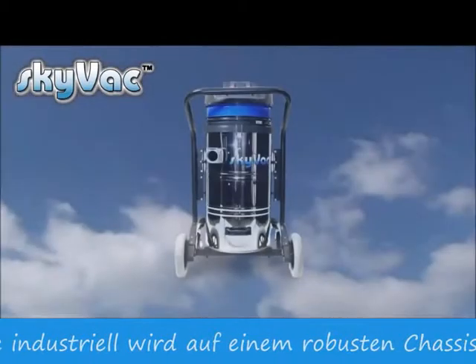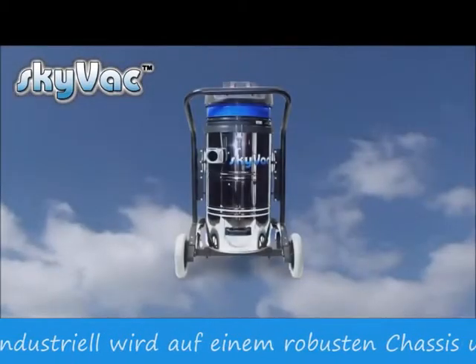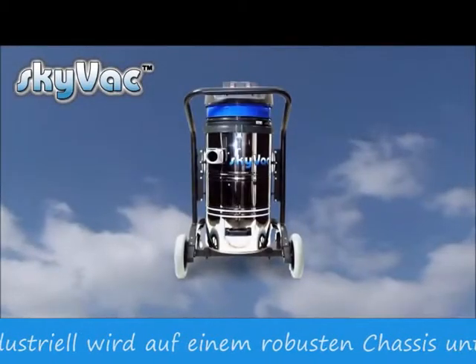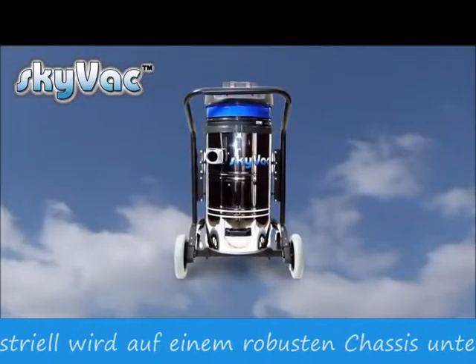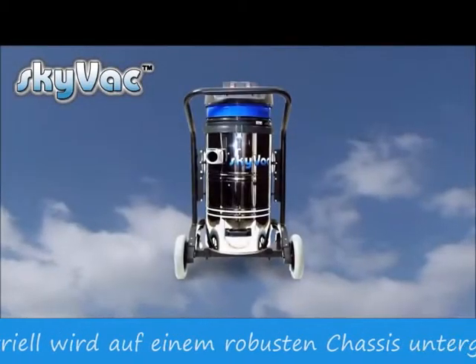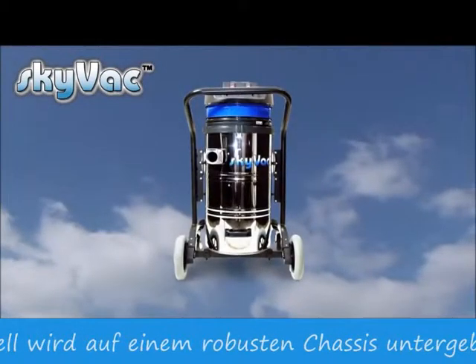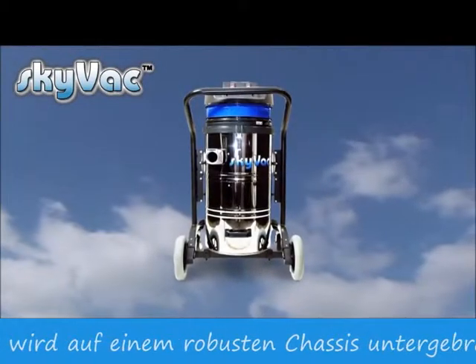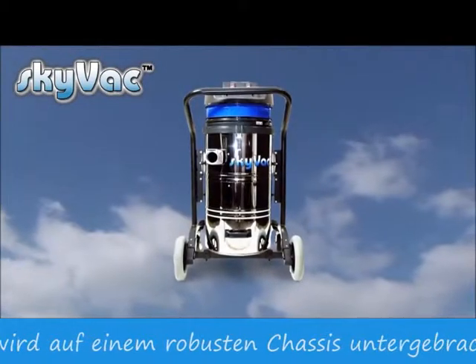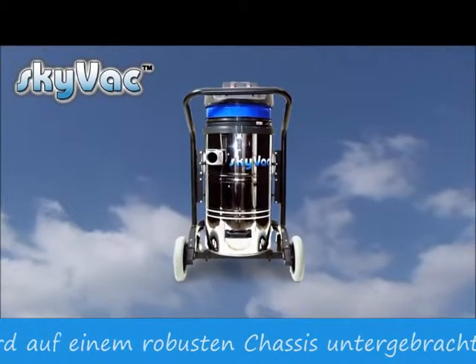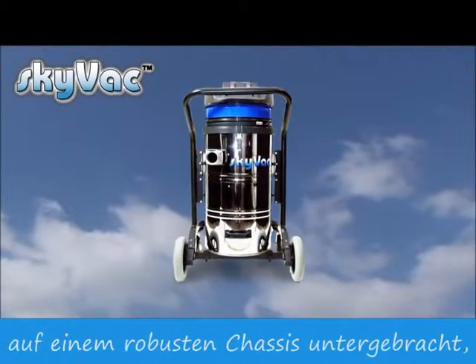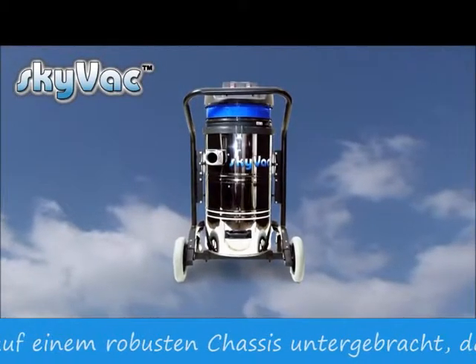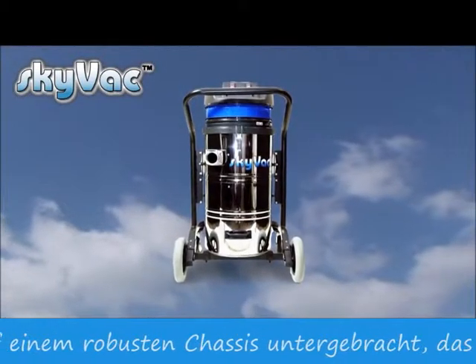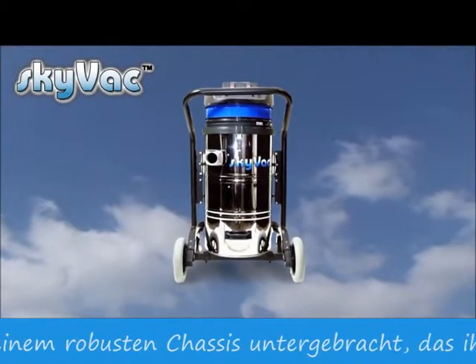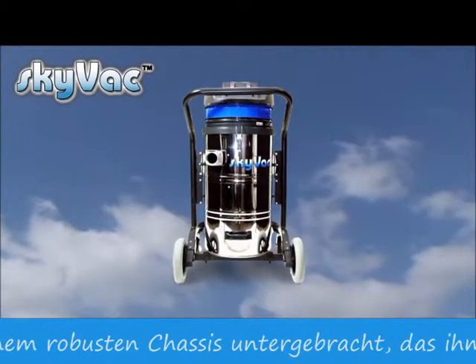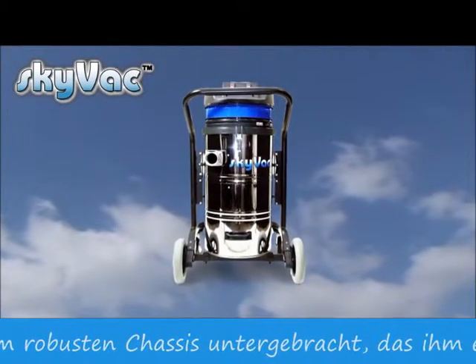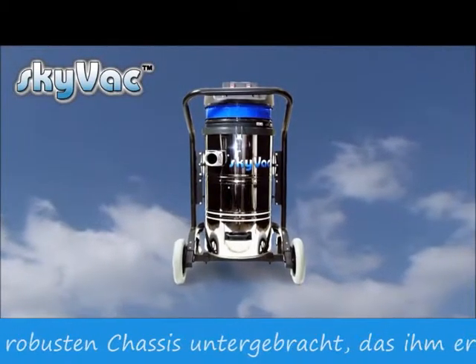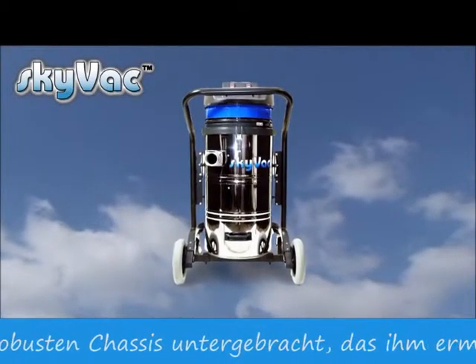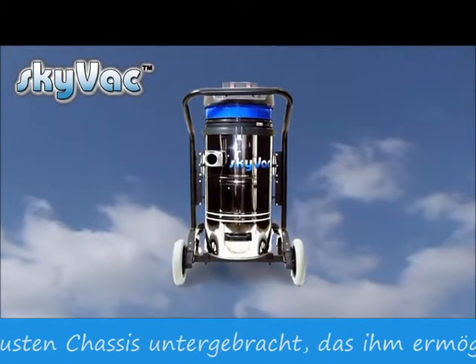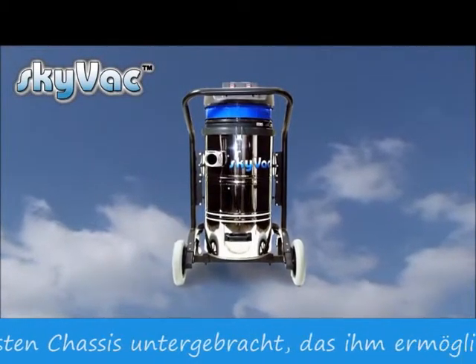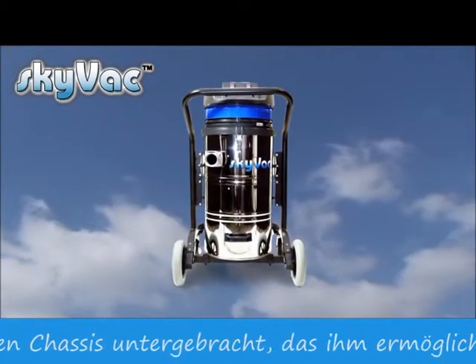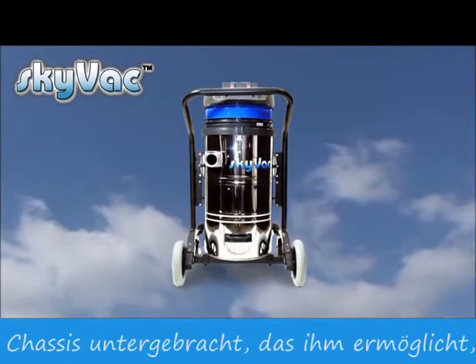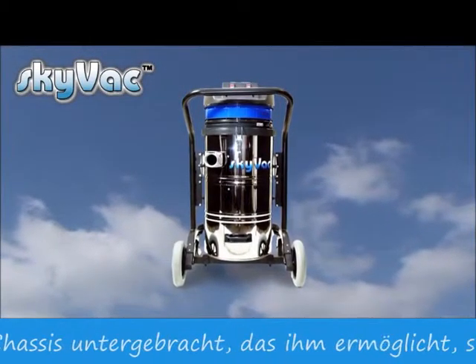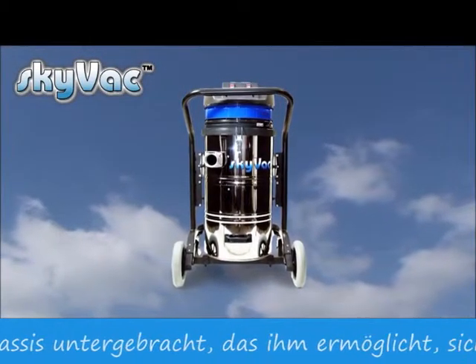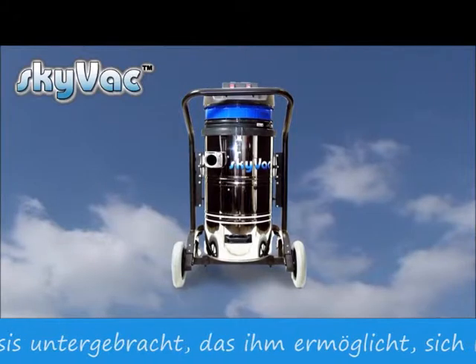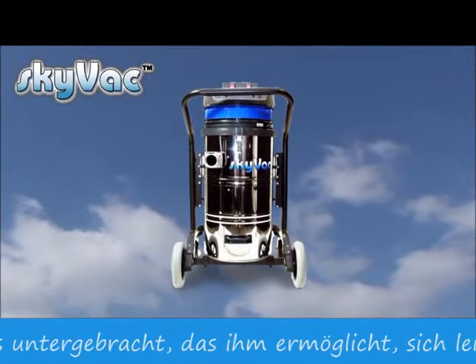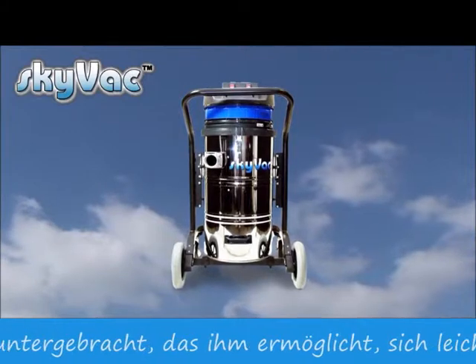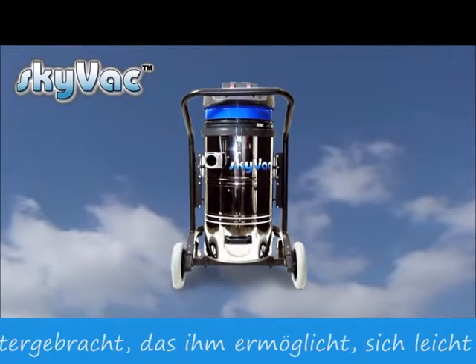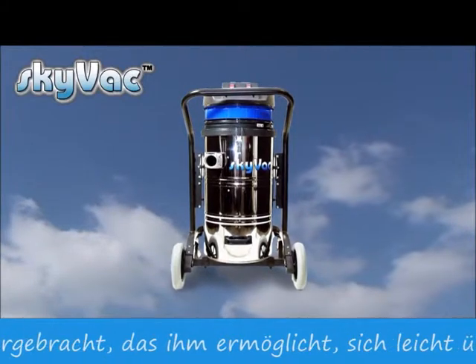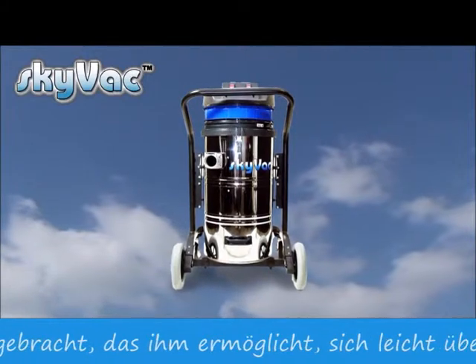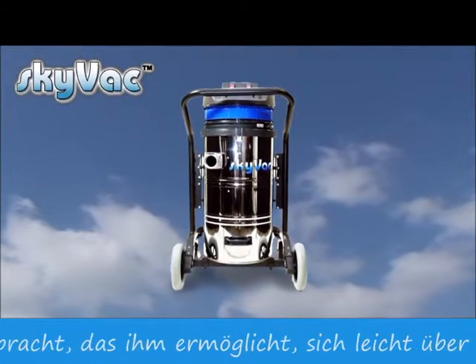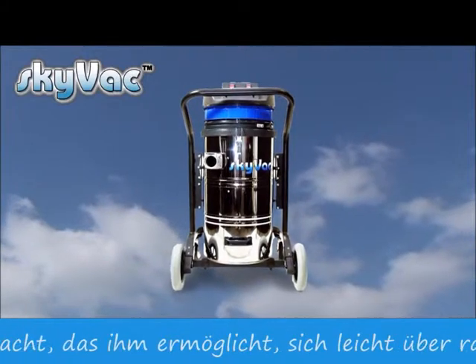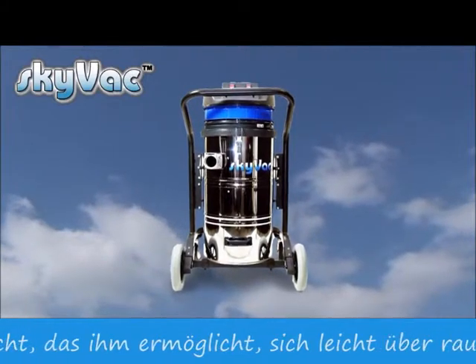SkyVac Industrial is housed on a robust chassis enabling ease of movement over rough terrain.